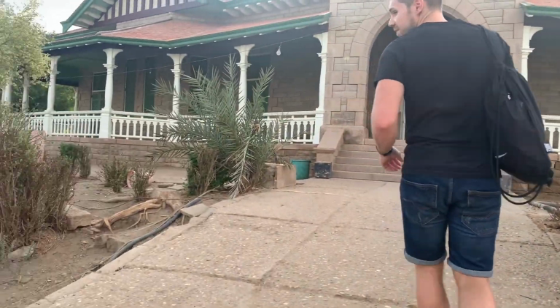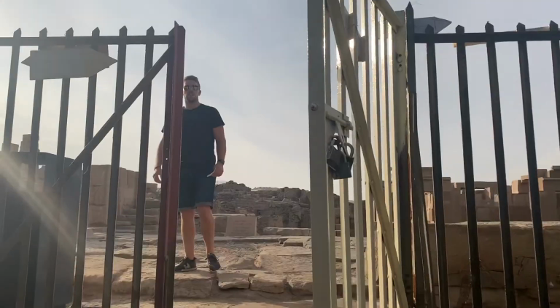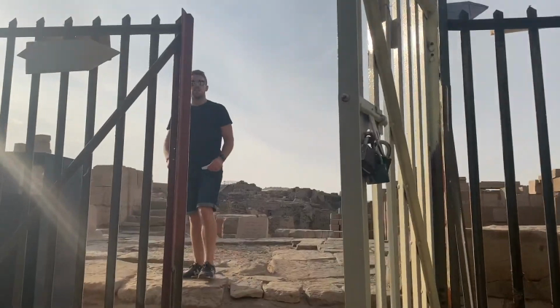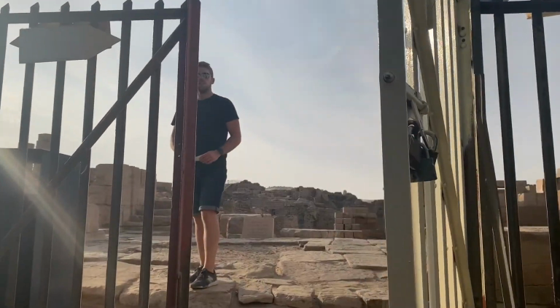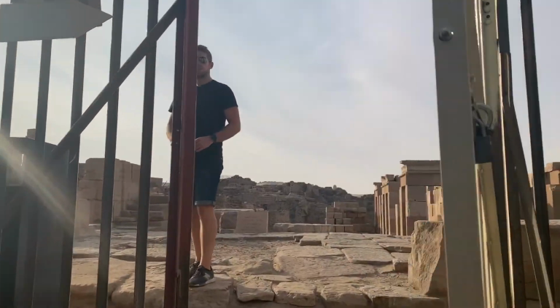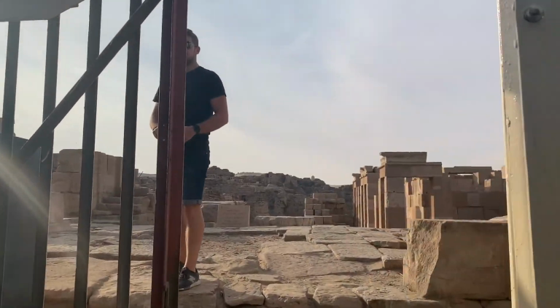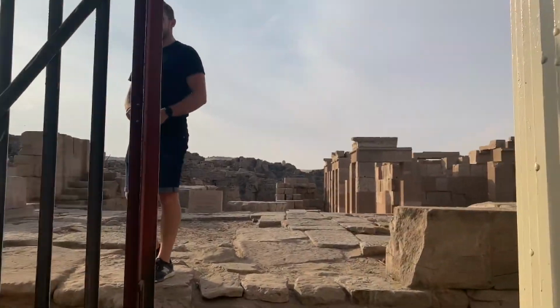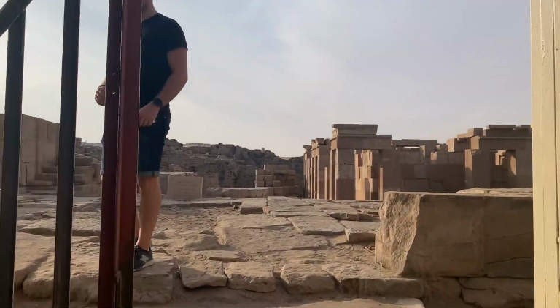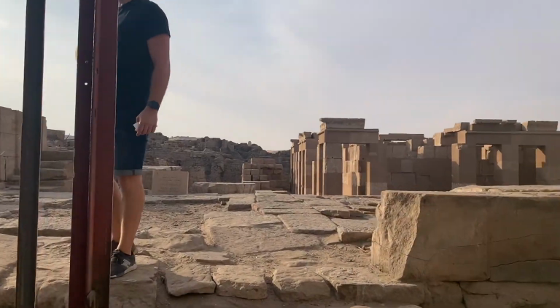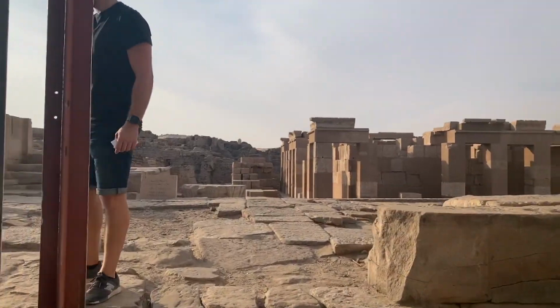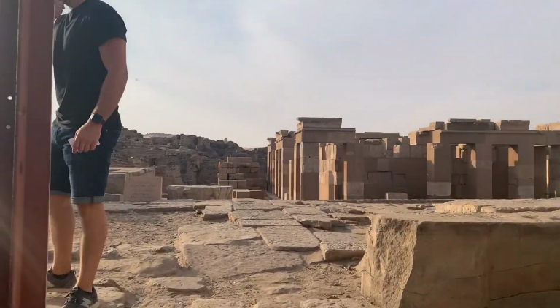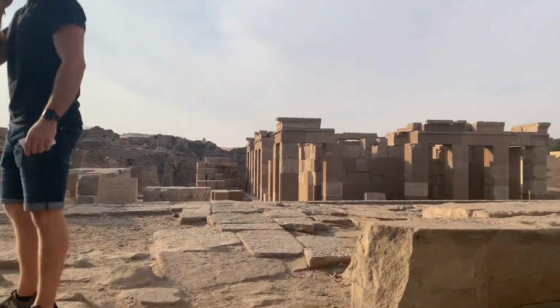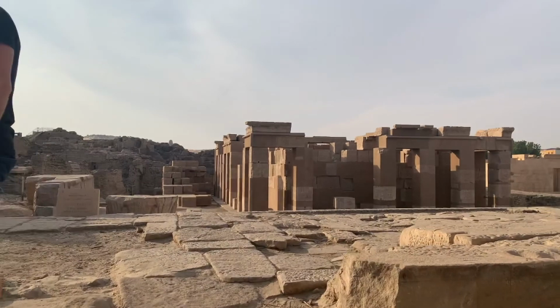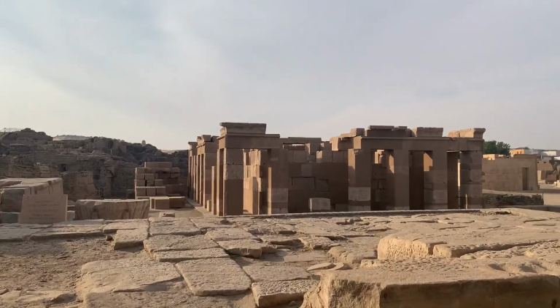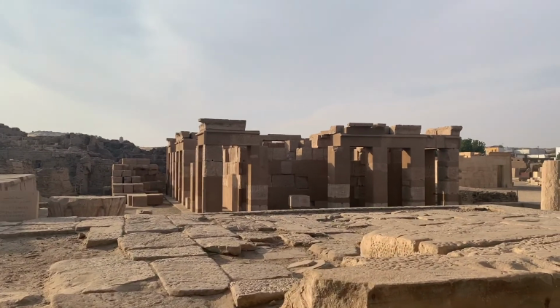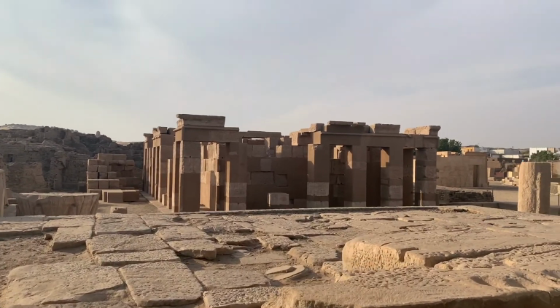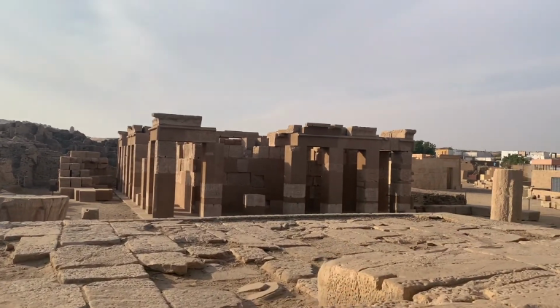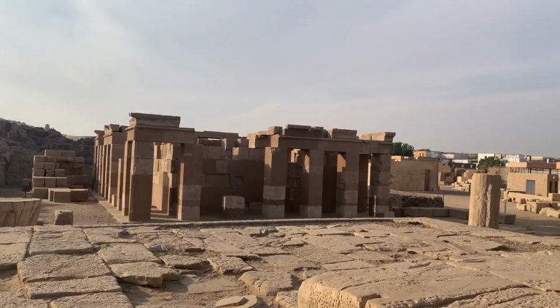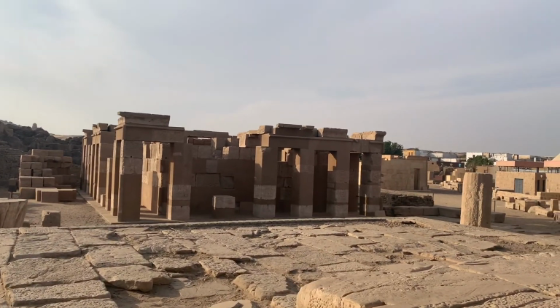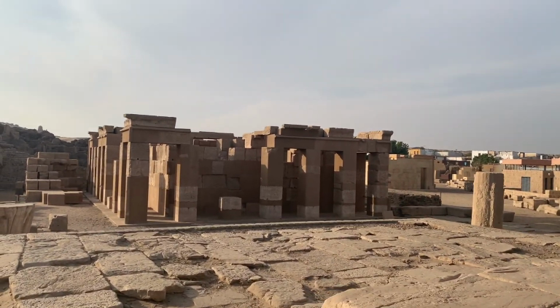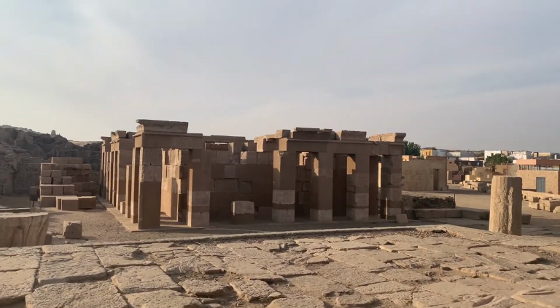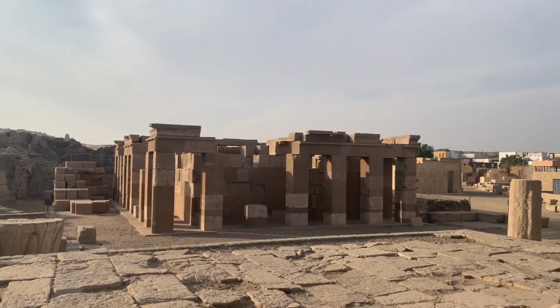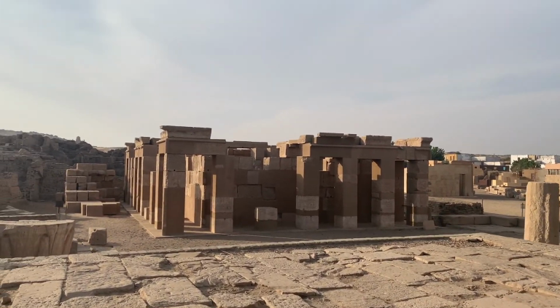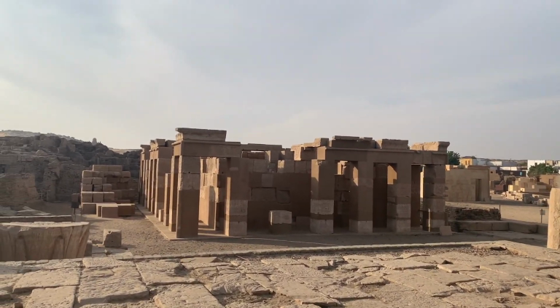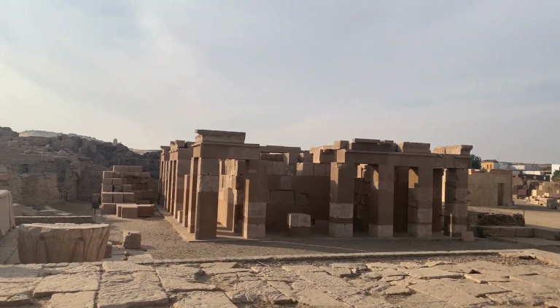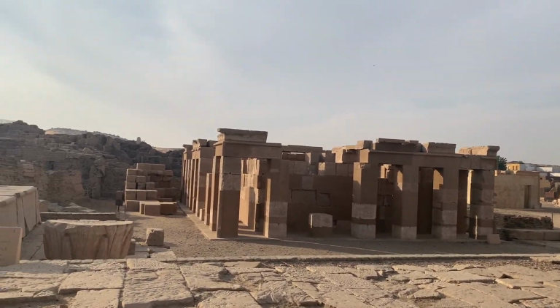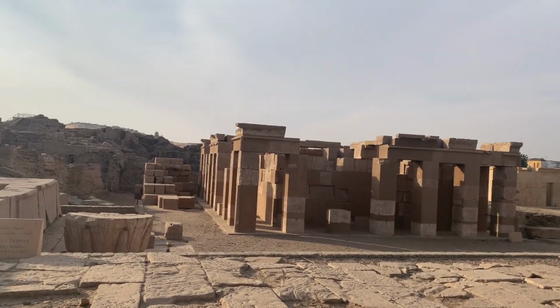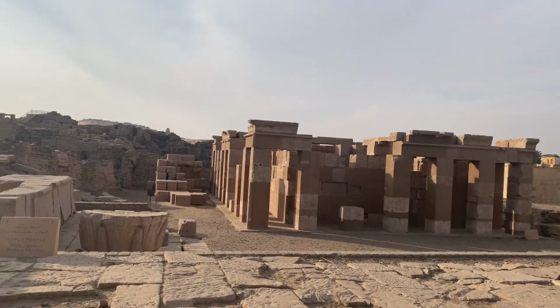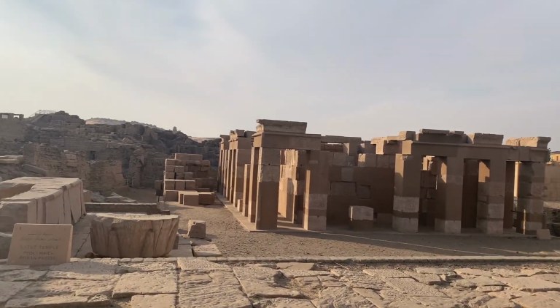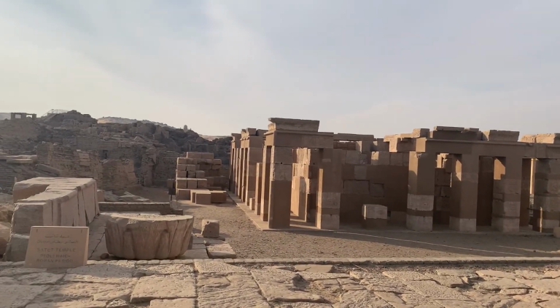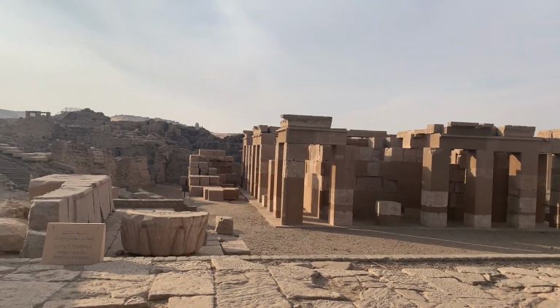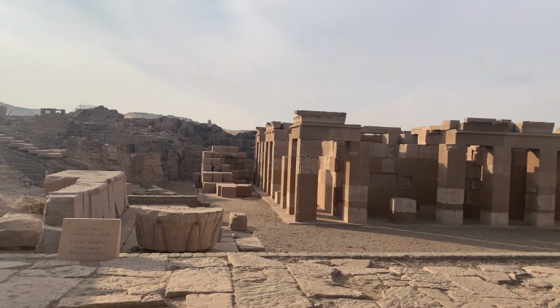We're at the Aswan Museum now, which is actually full of a bunch of artifacts that they found when they were making the Aswan Dam.